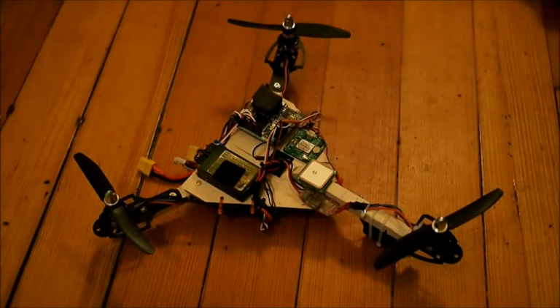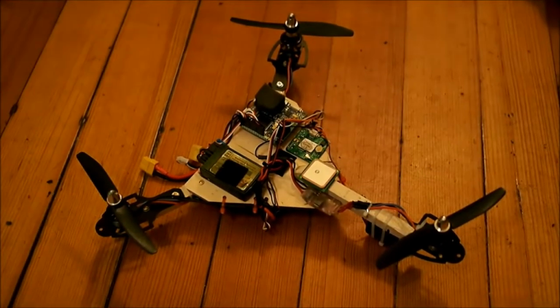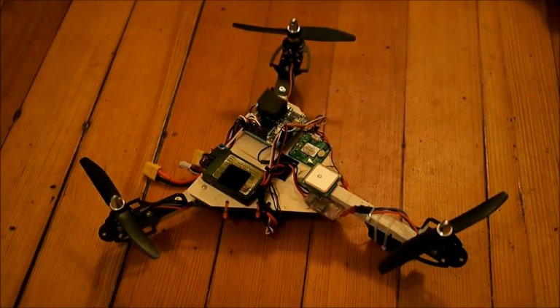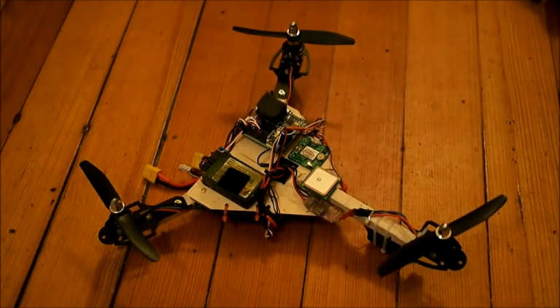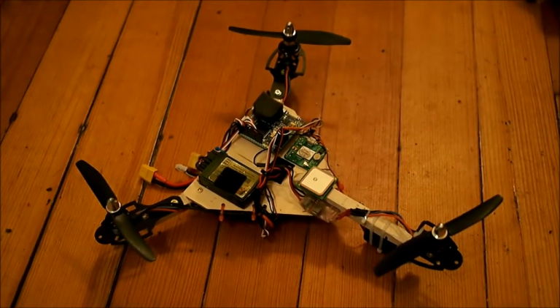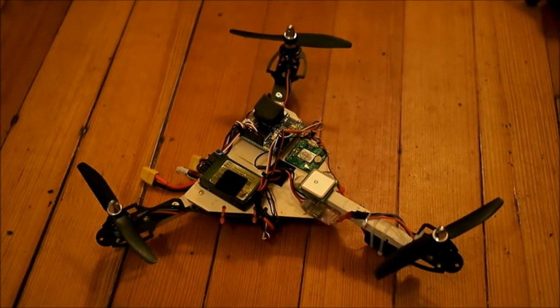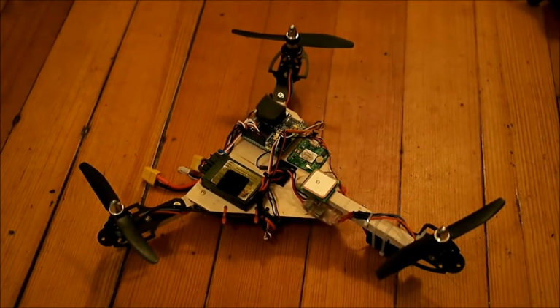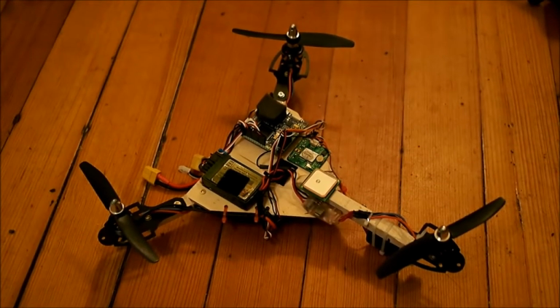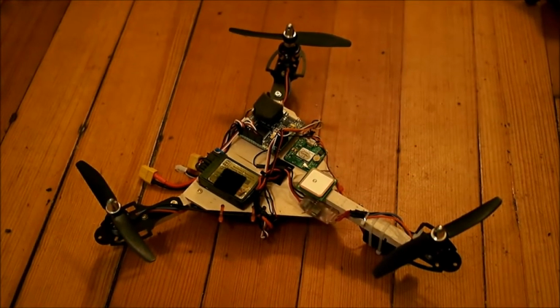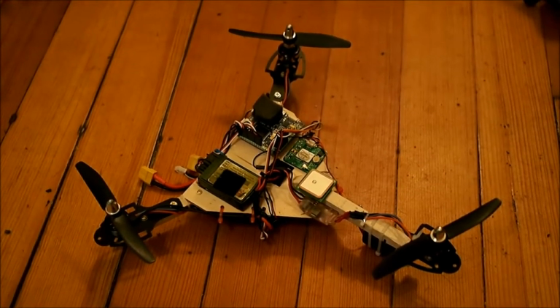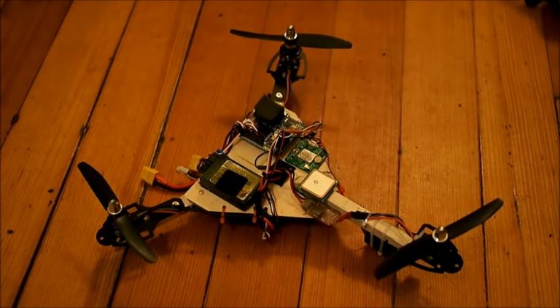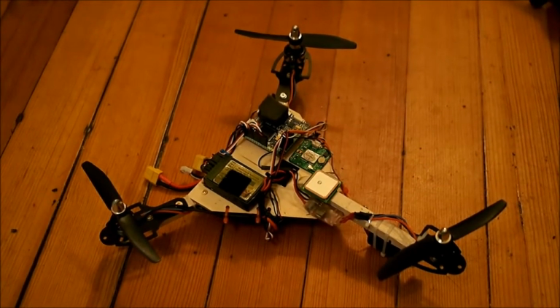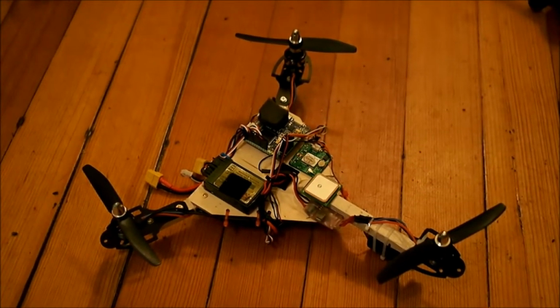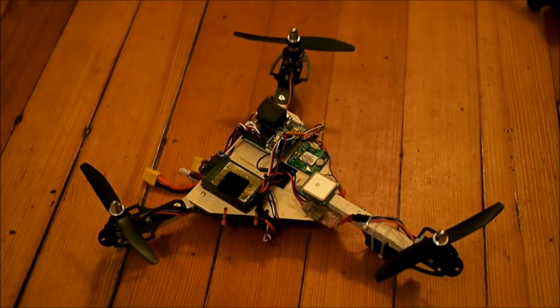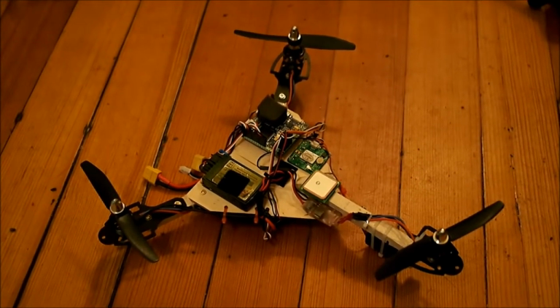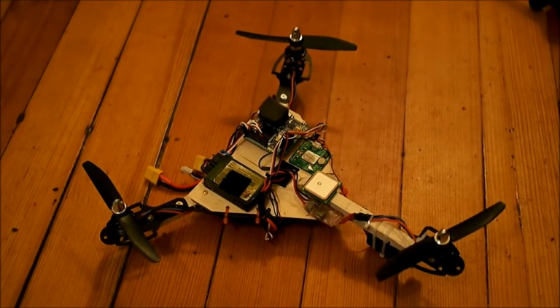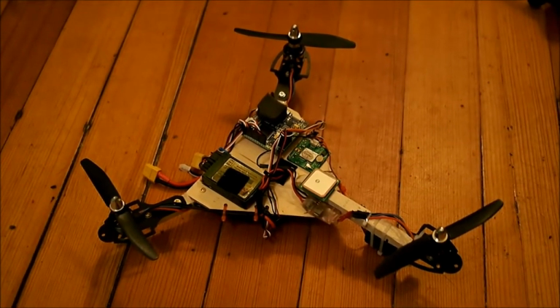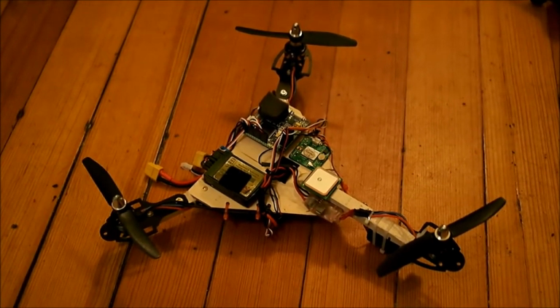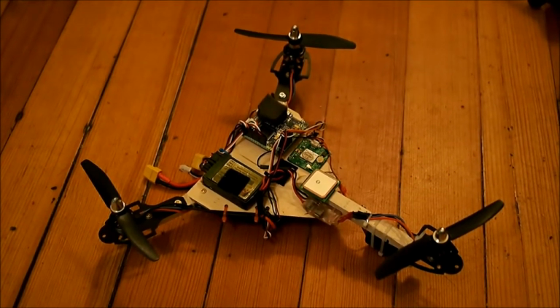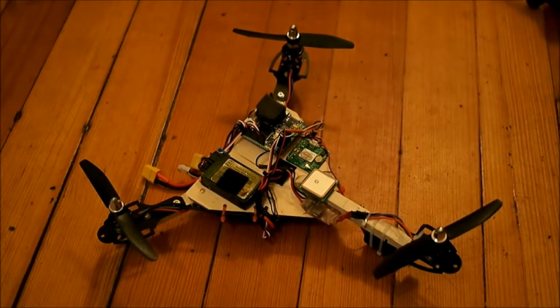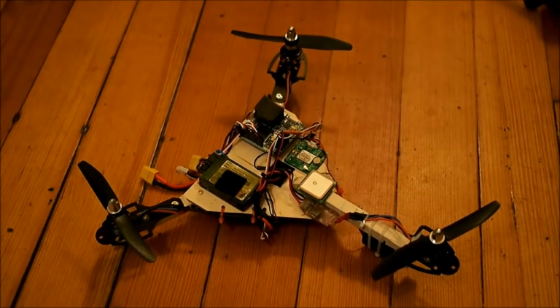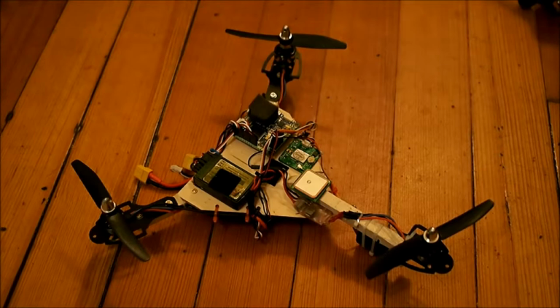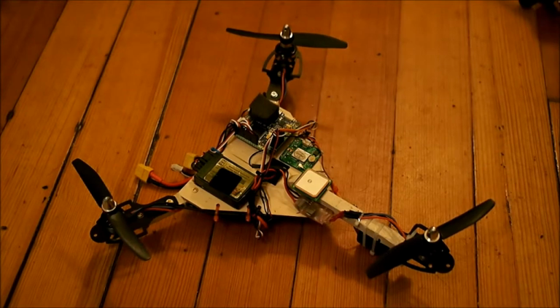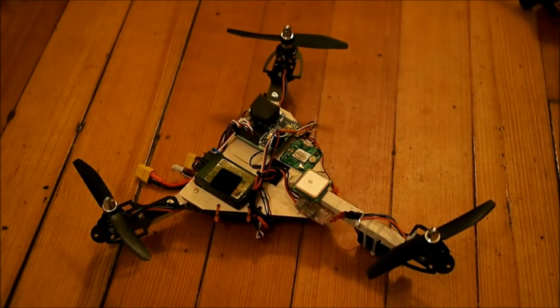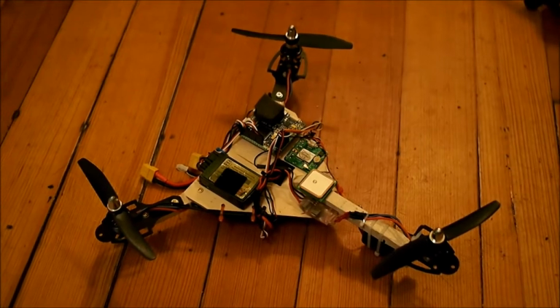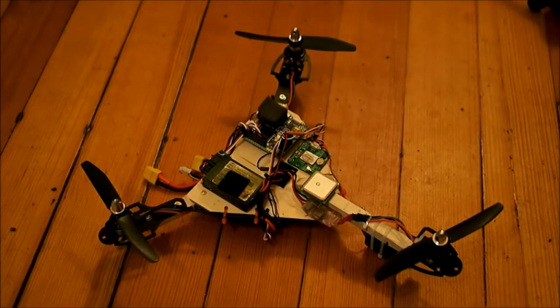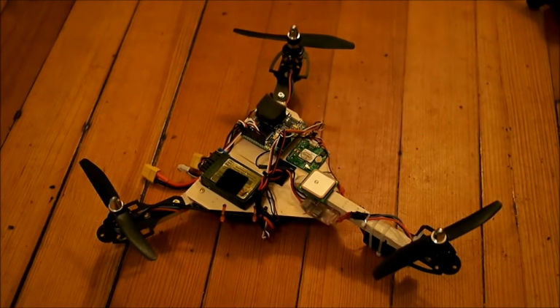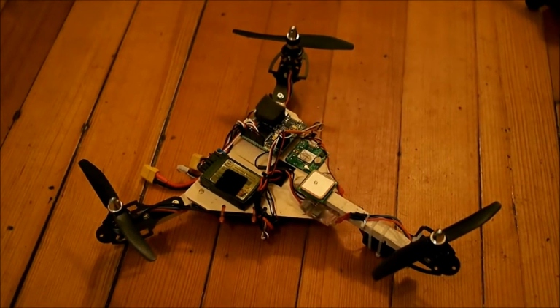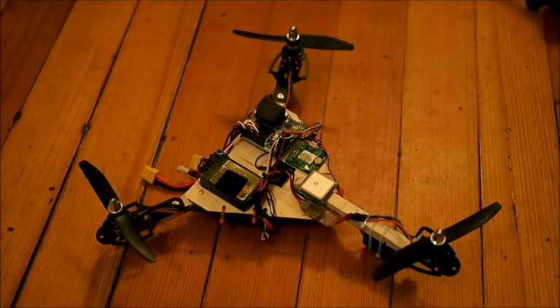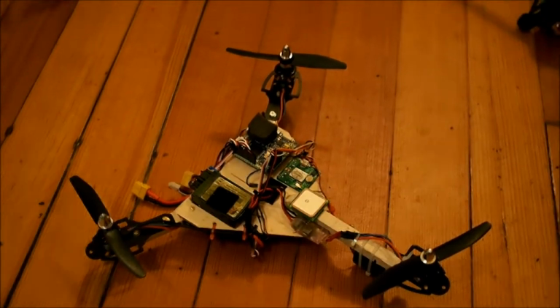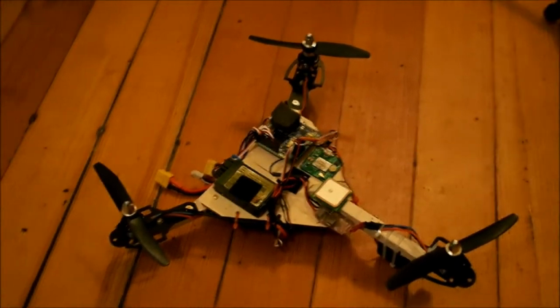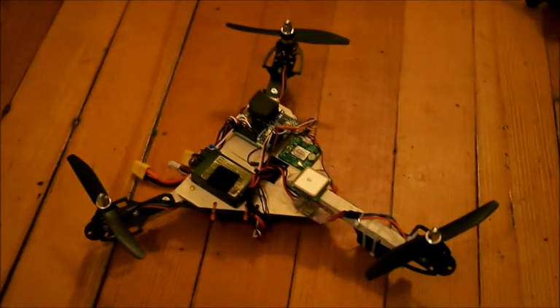Welcome back. We've got a new project to show off here. What we're looking at is my new mini tricopter.